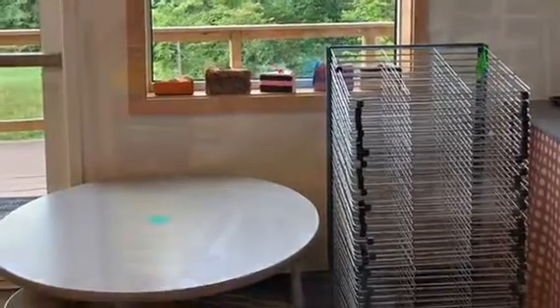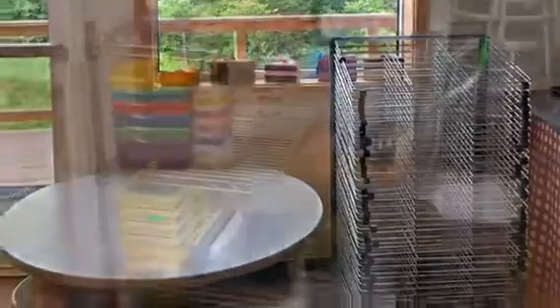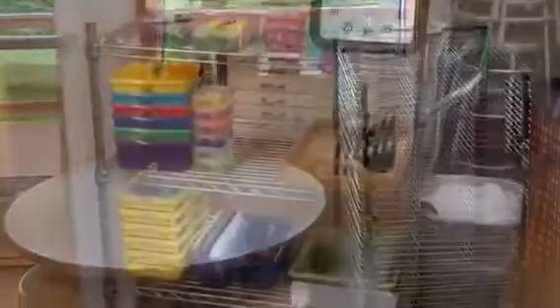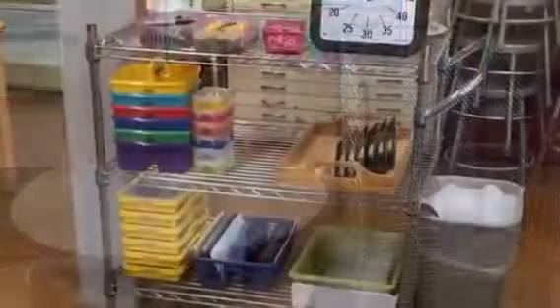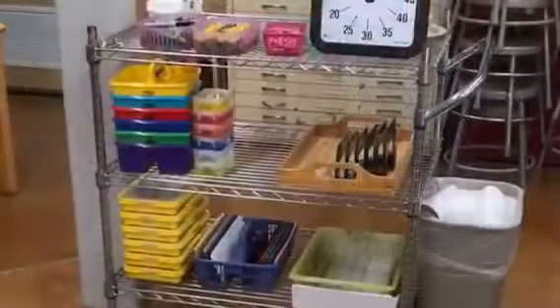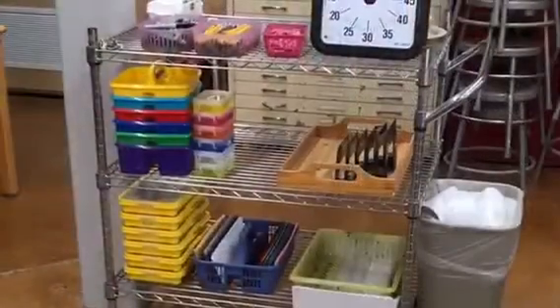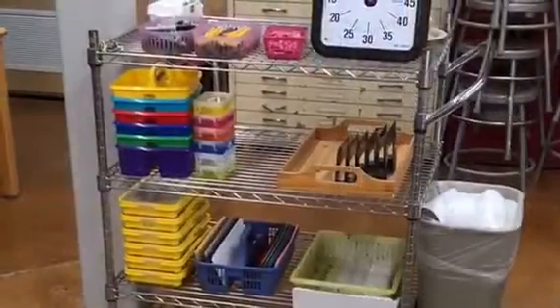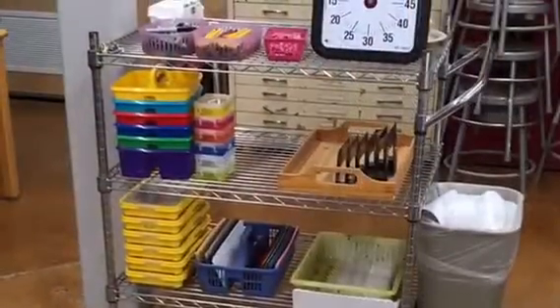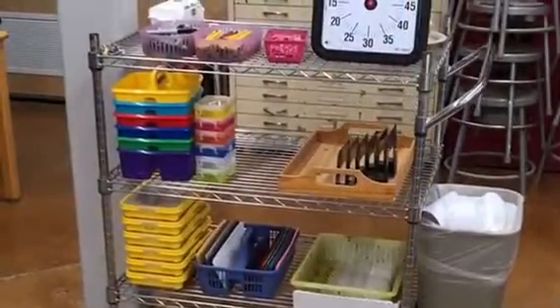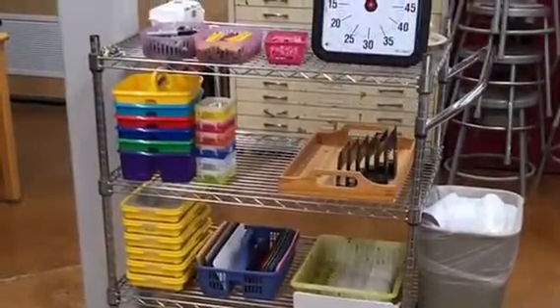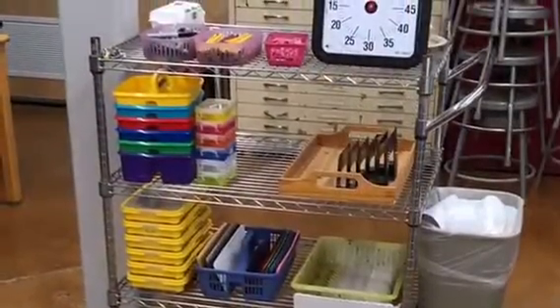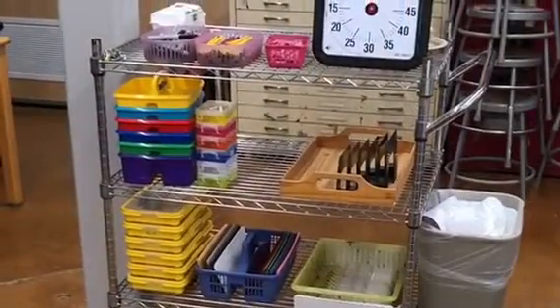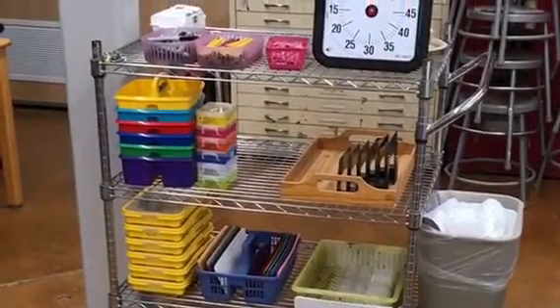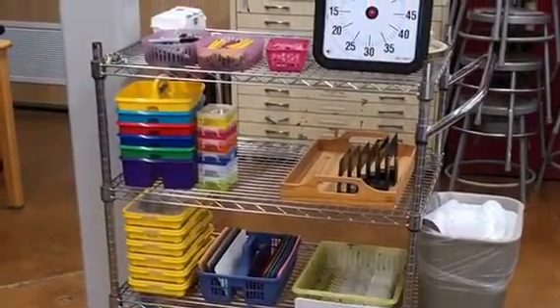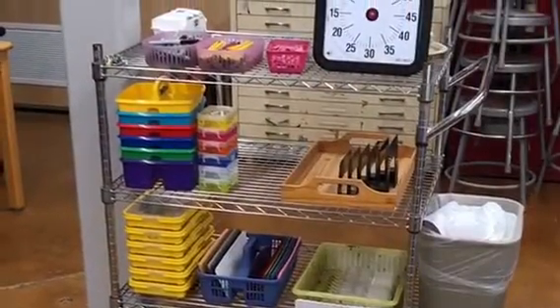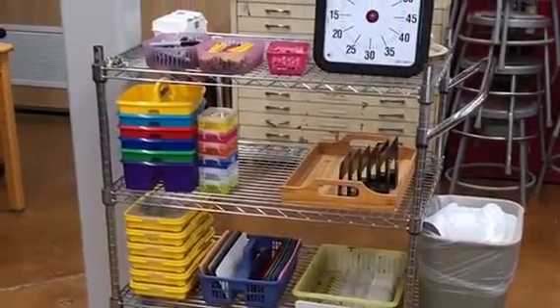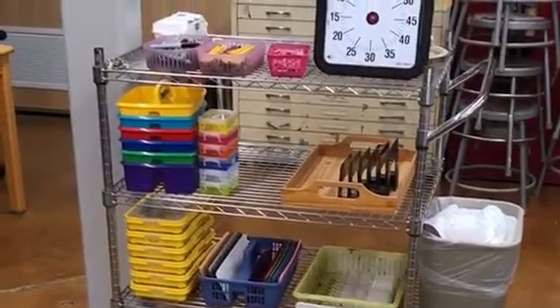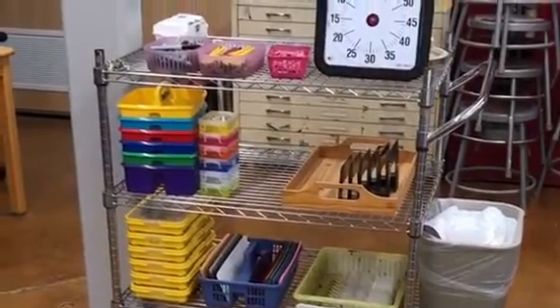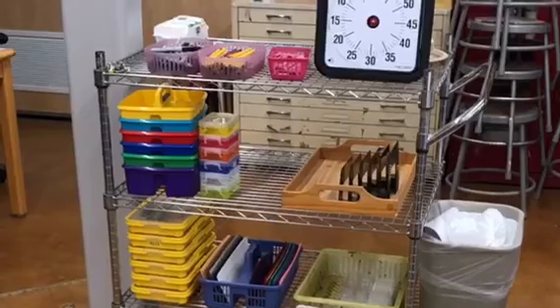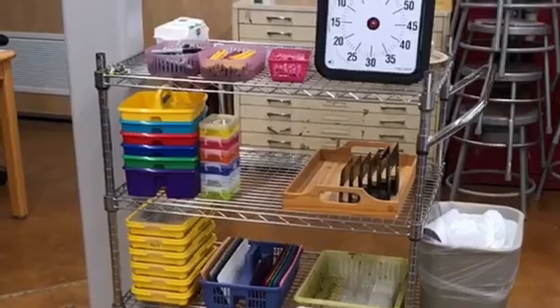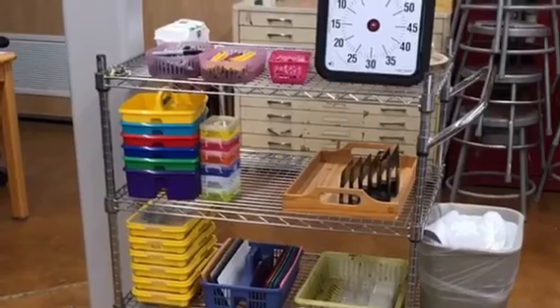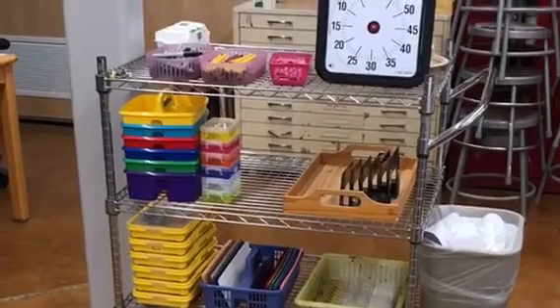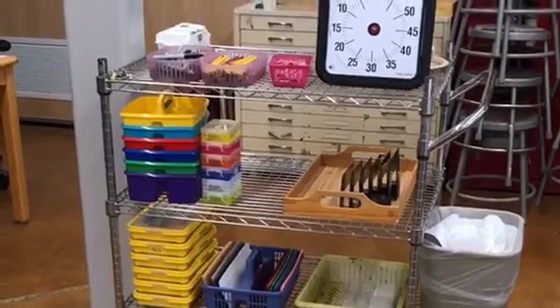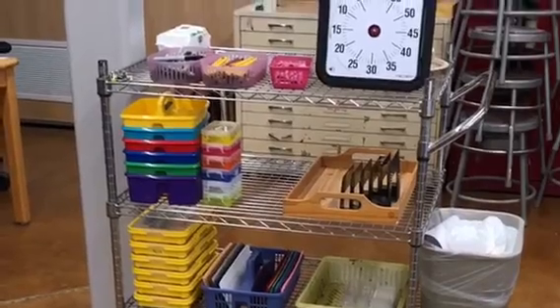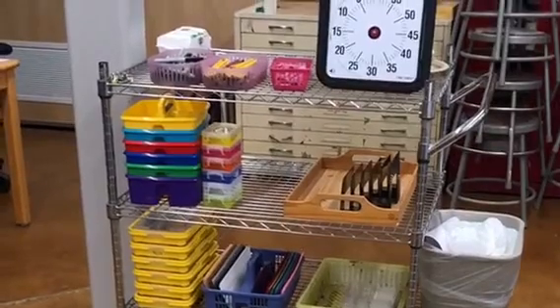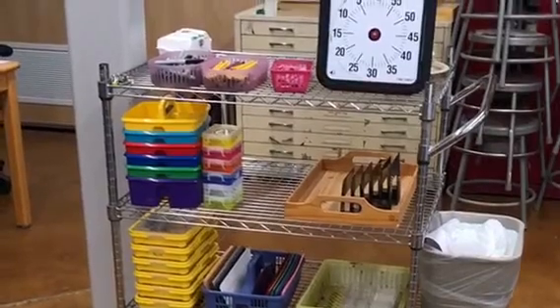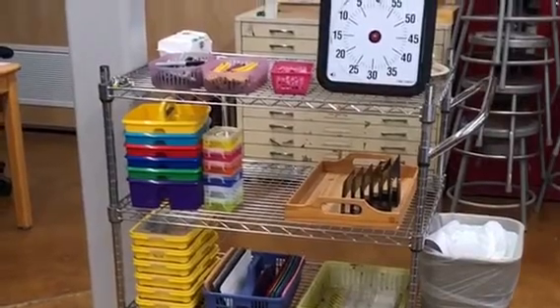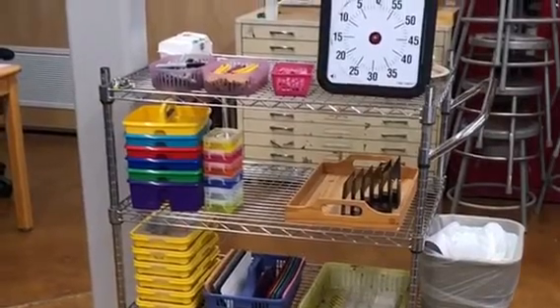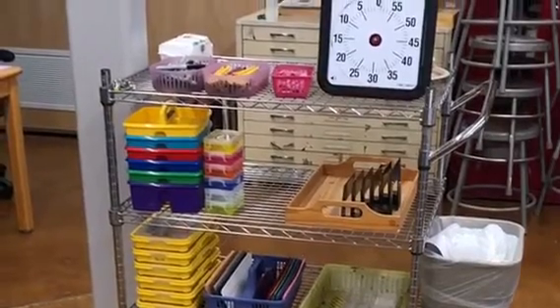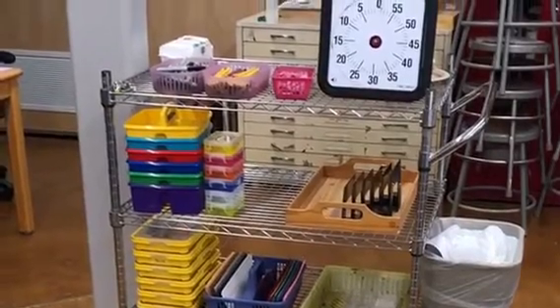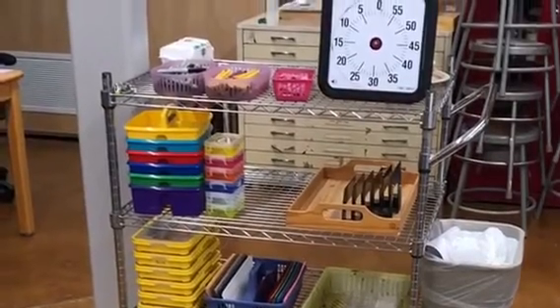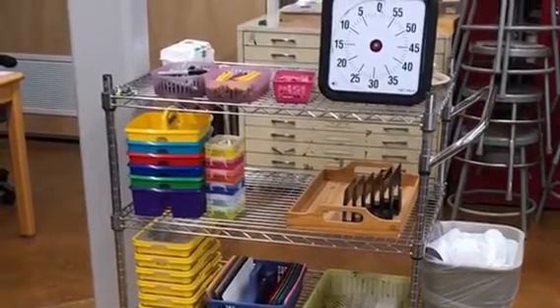The middle of the room is our supply cart. All of the supplies you will need for a specific project will always be located on the cart.